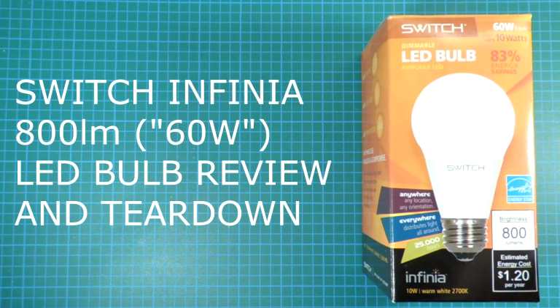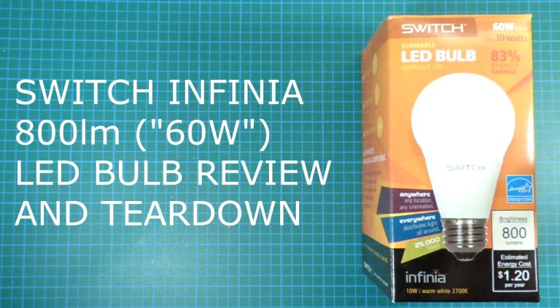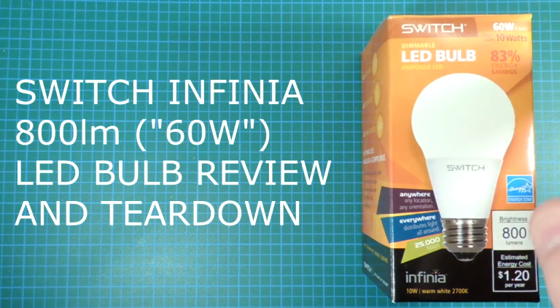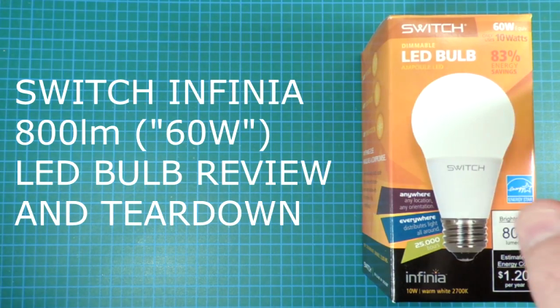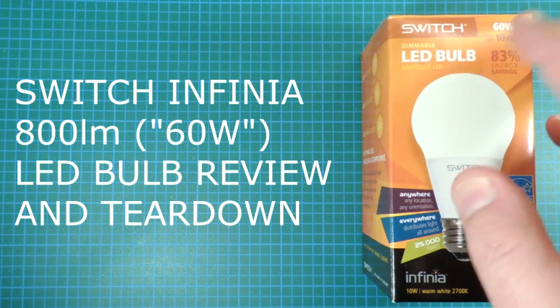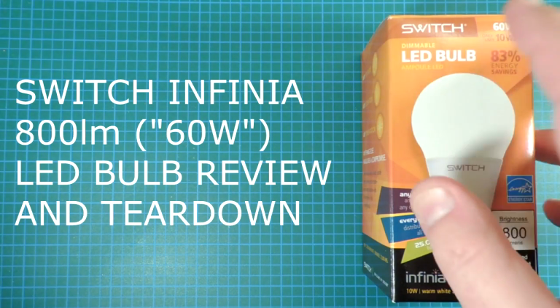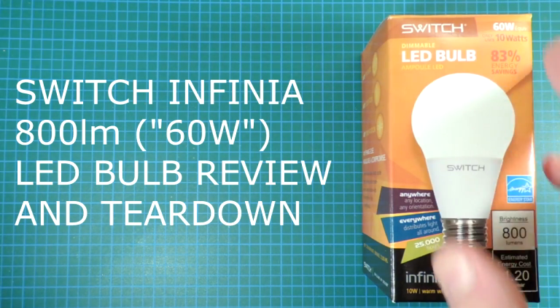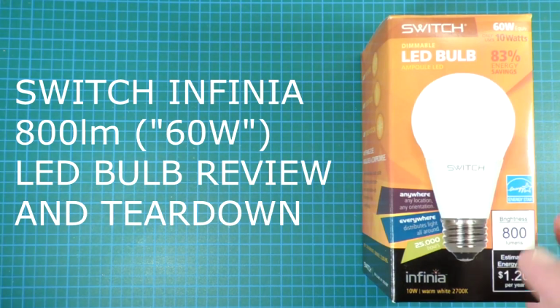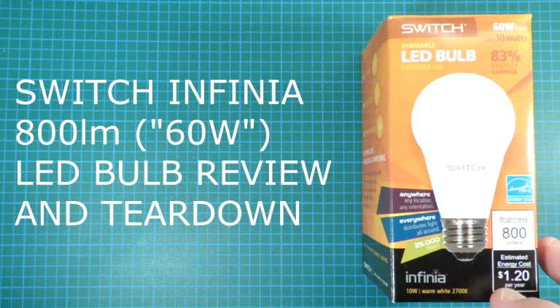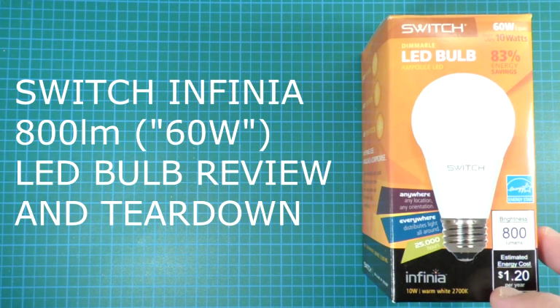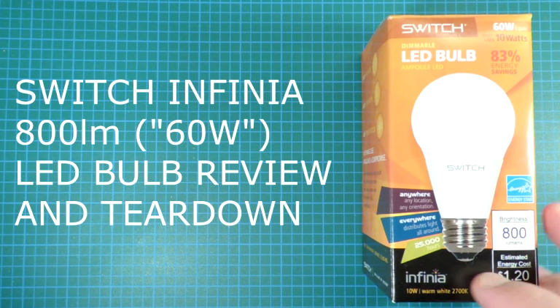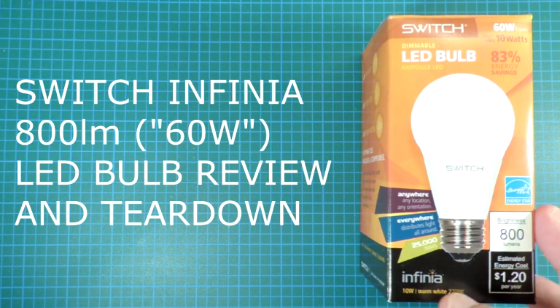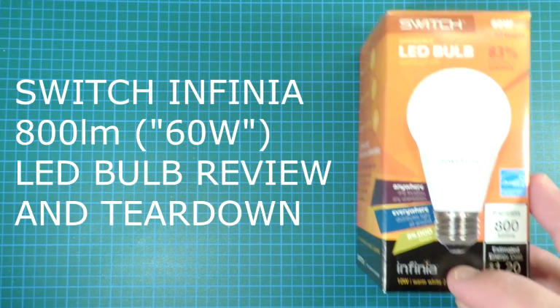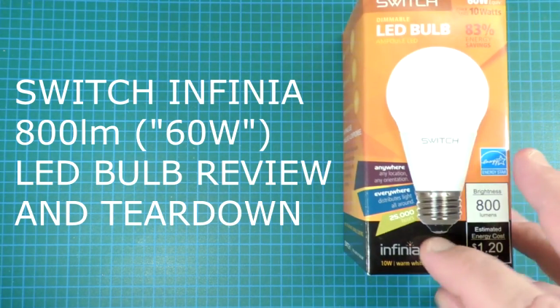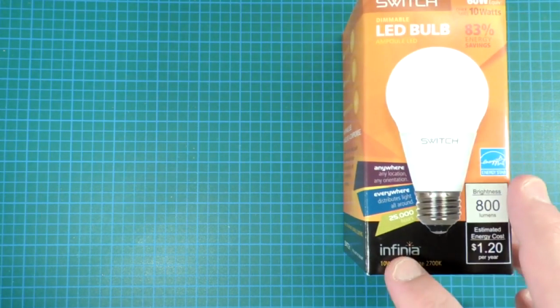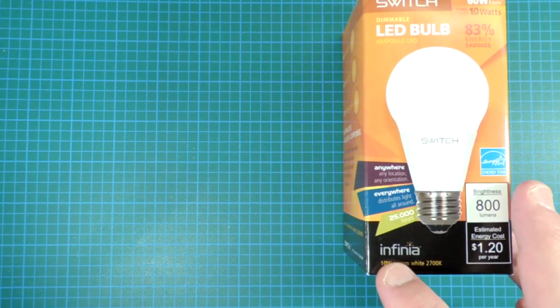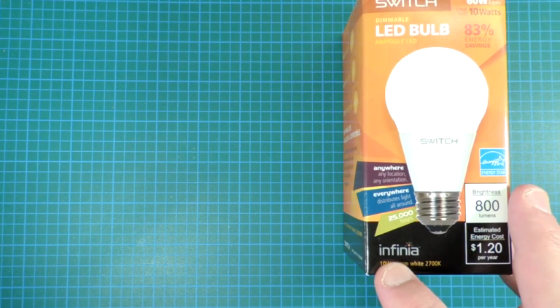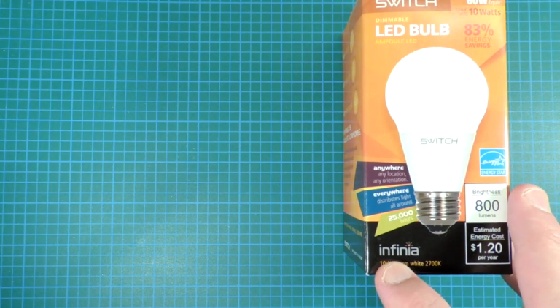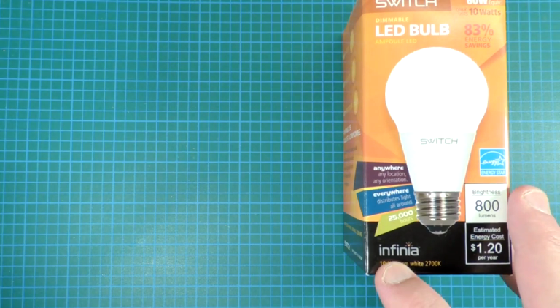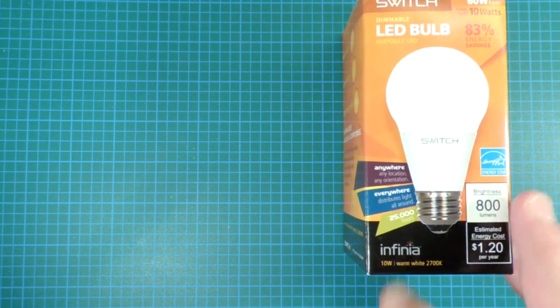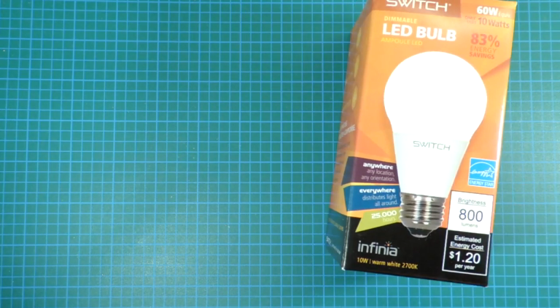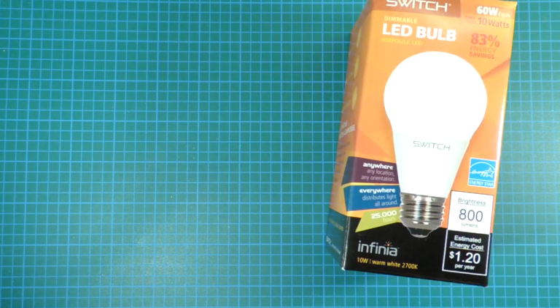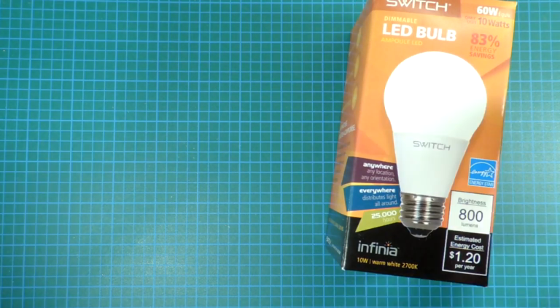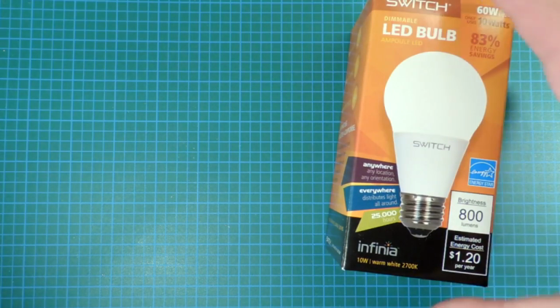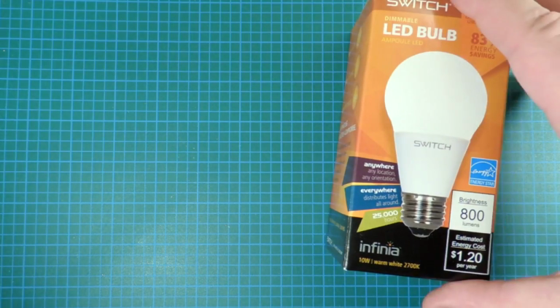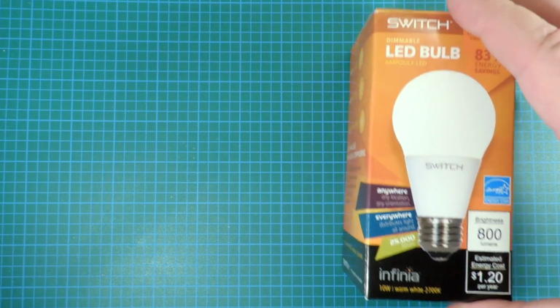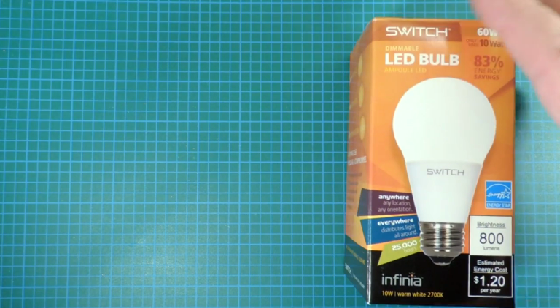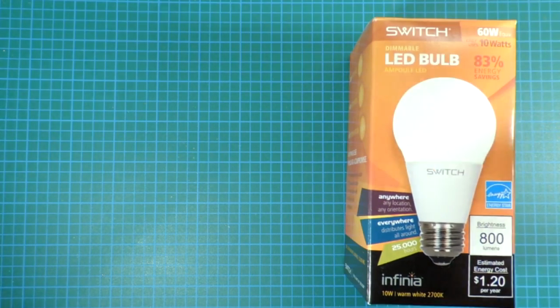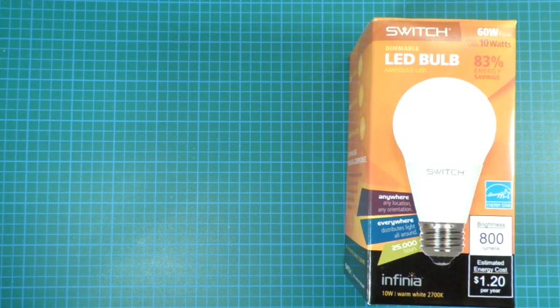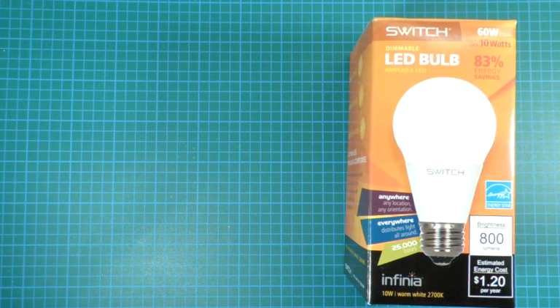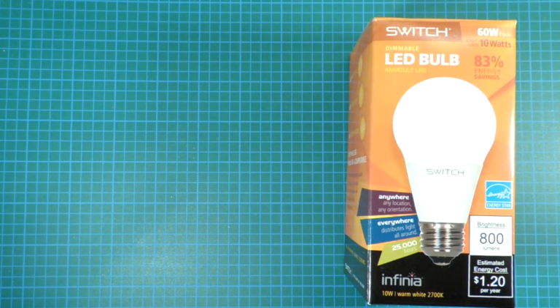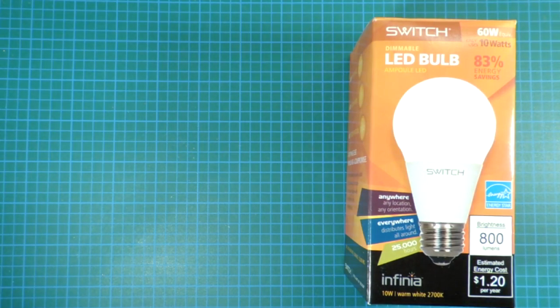Review and teardown time. Switch LED light bulb — this is the Switch Infinia, the latest bulb from this small startup company.